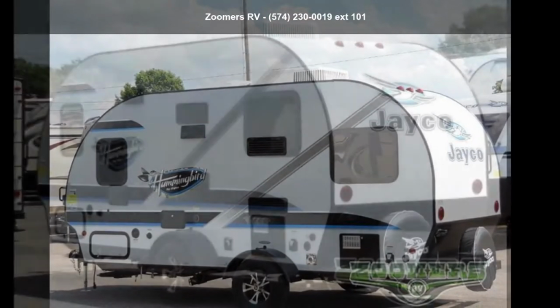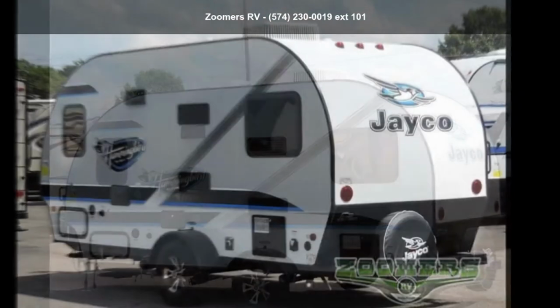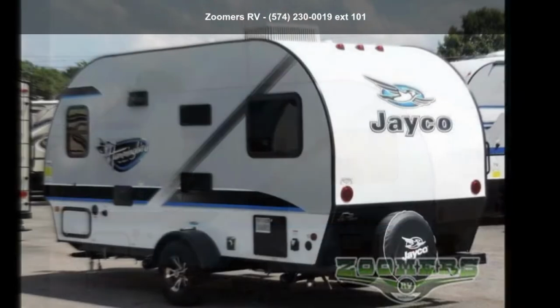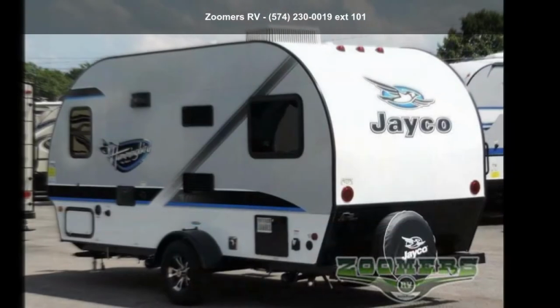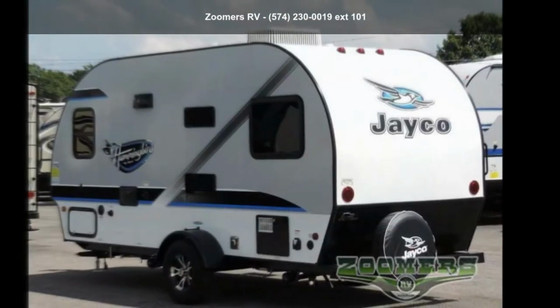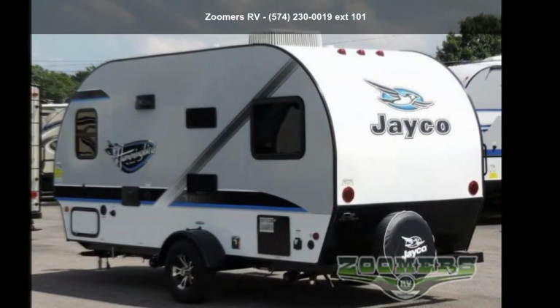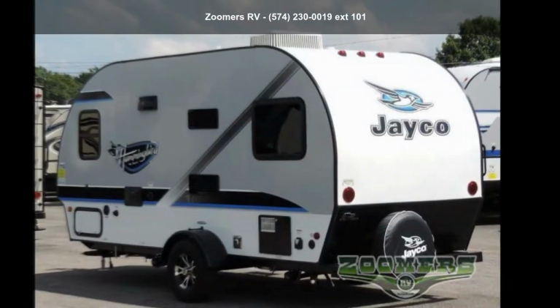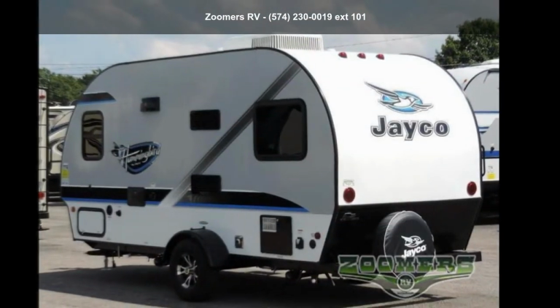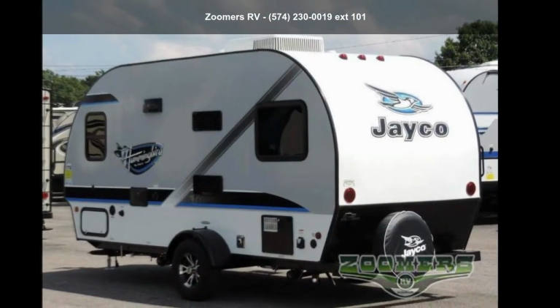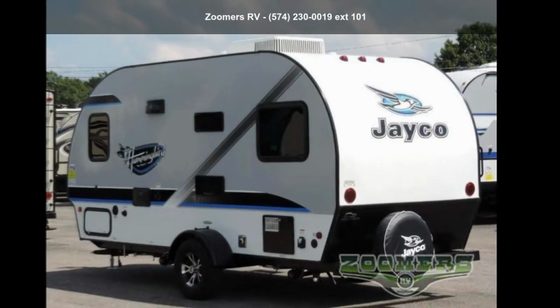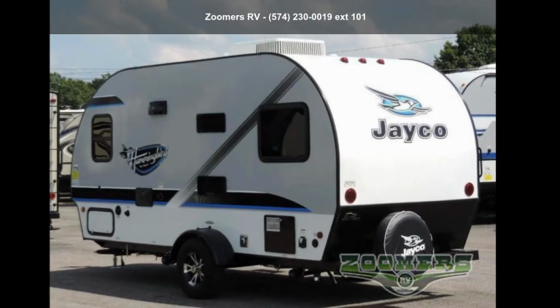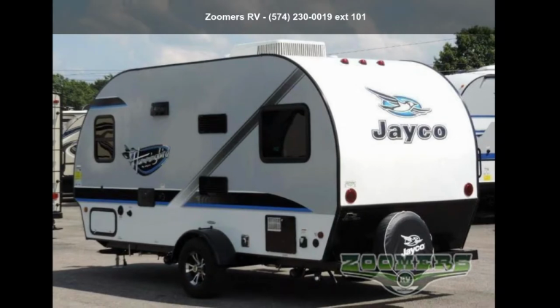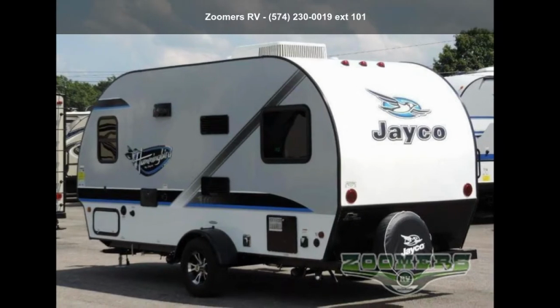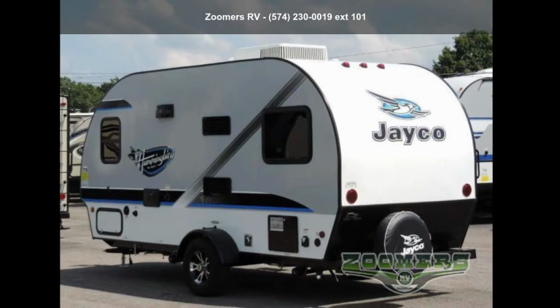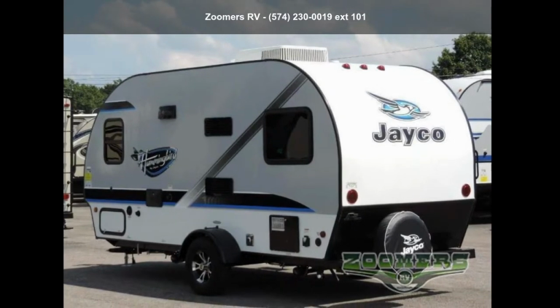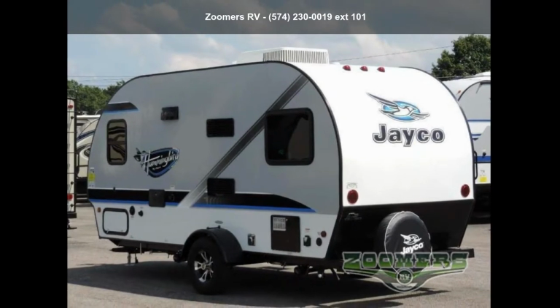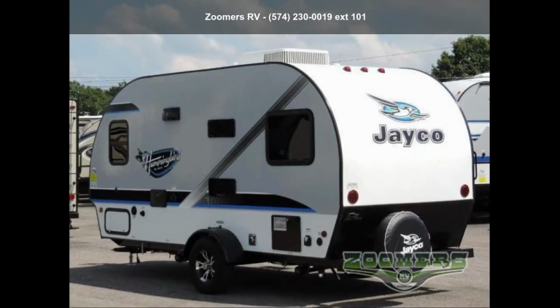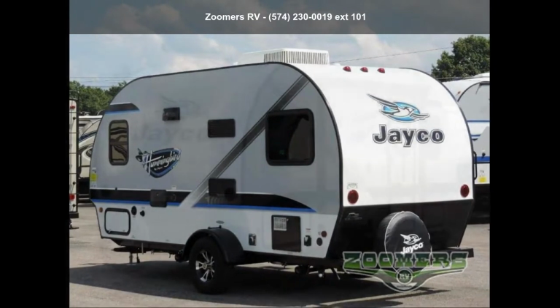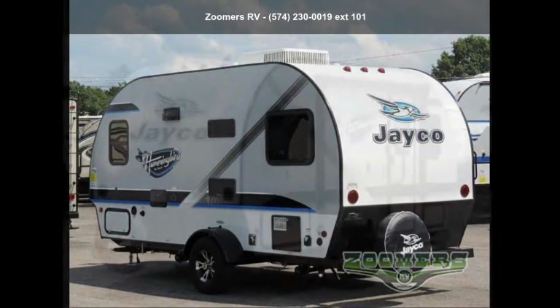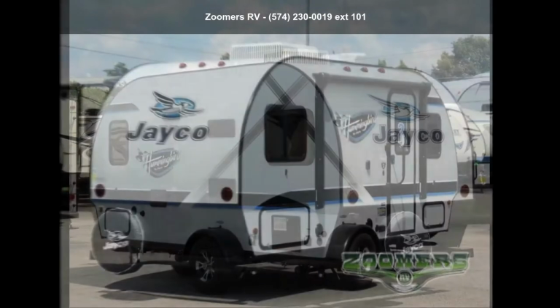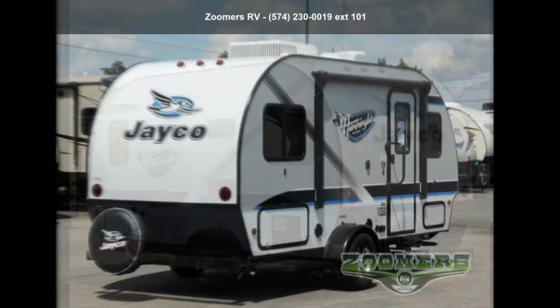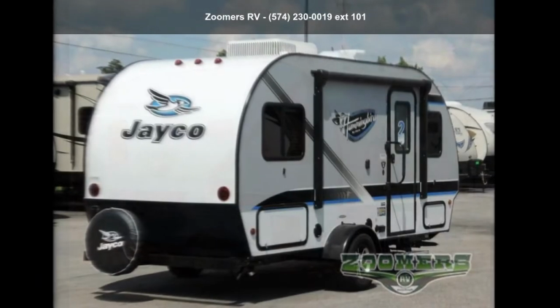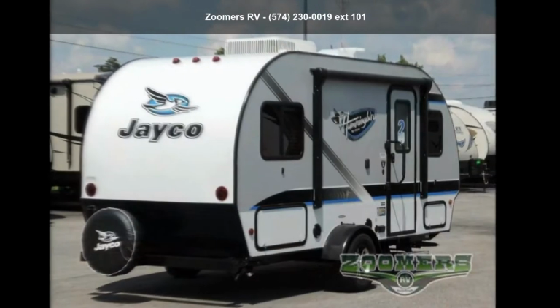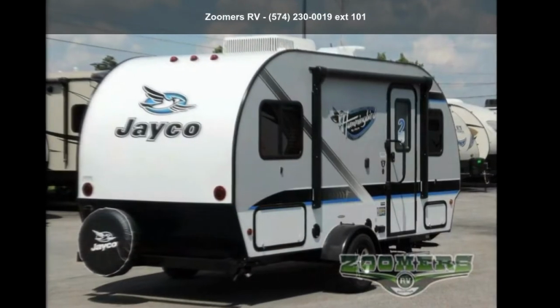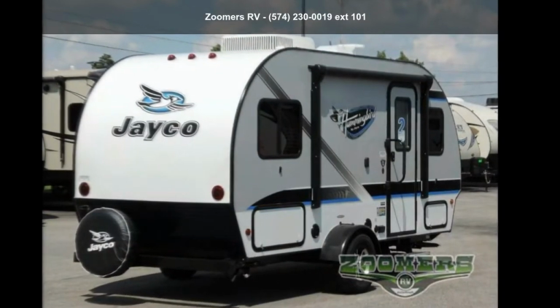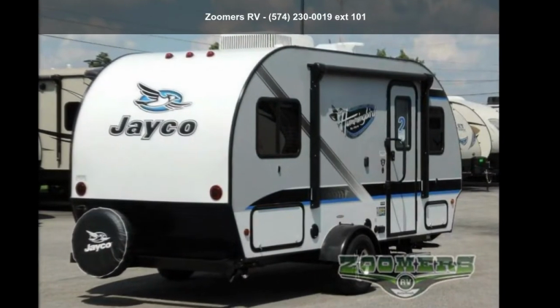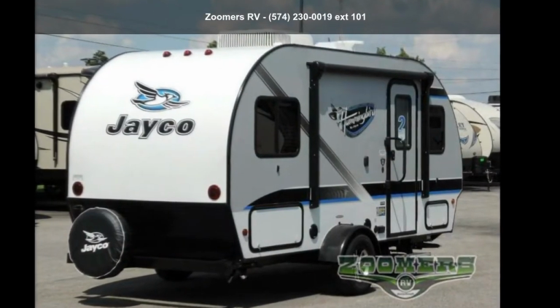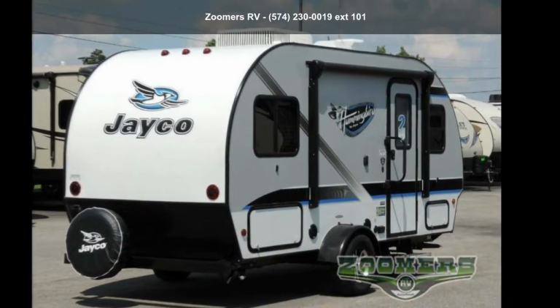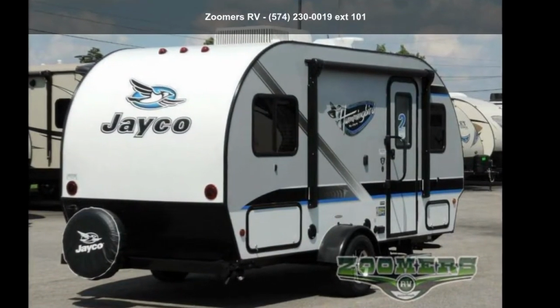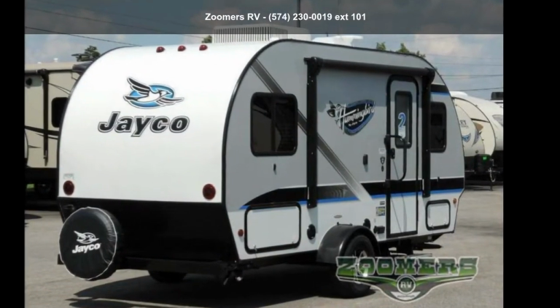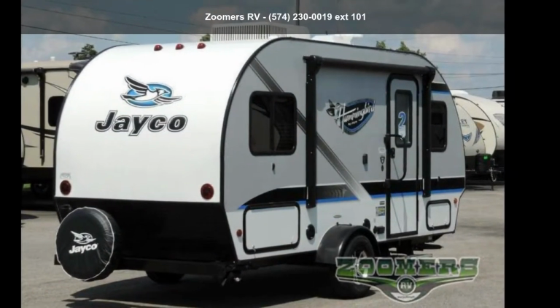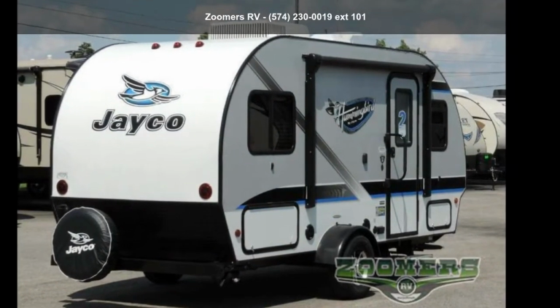Let us put you in the right RV for your family. Call now to schedule an appointment at our dealership.